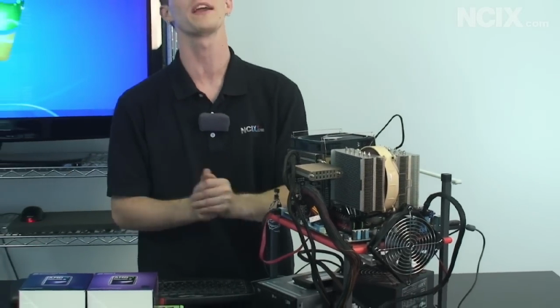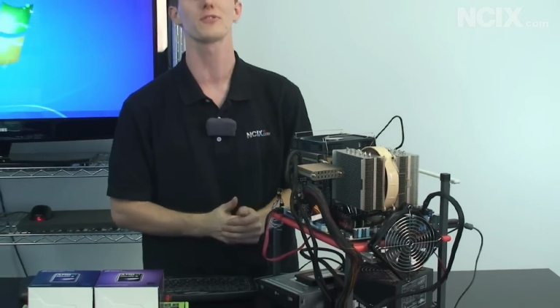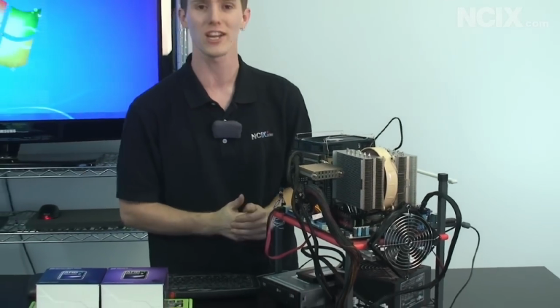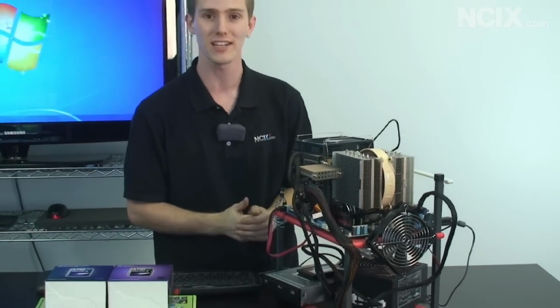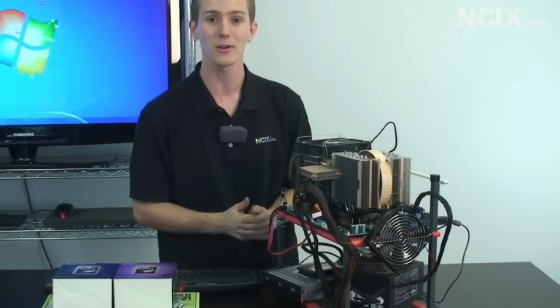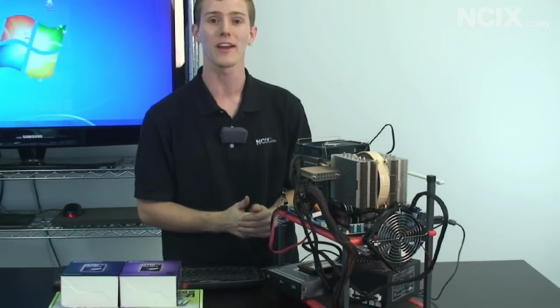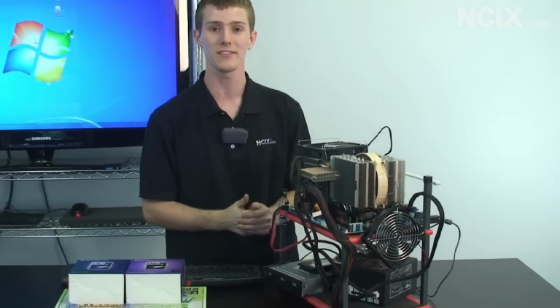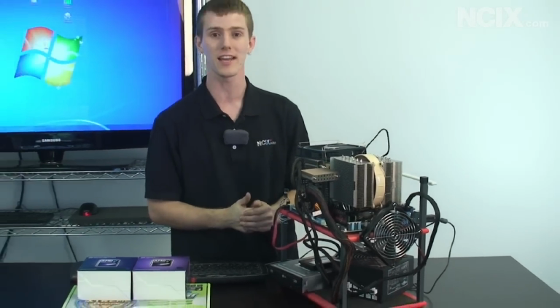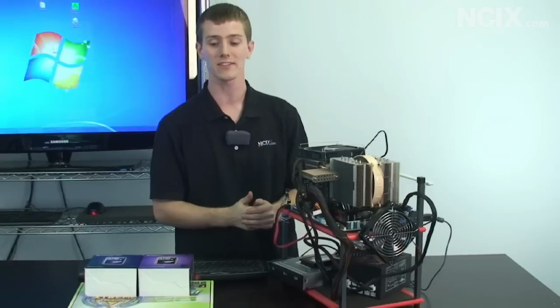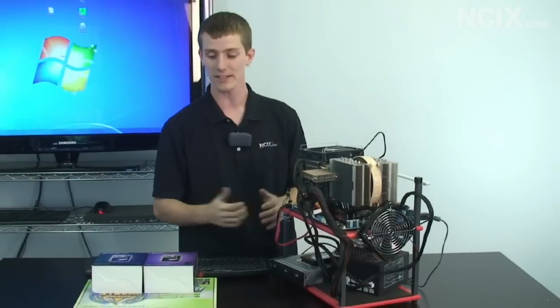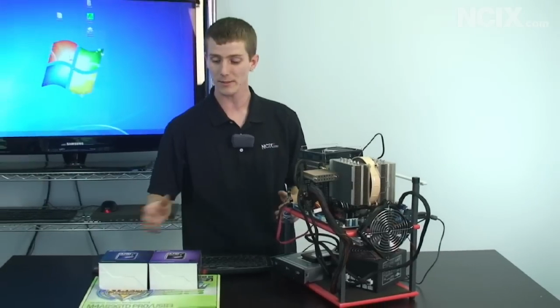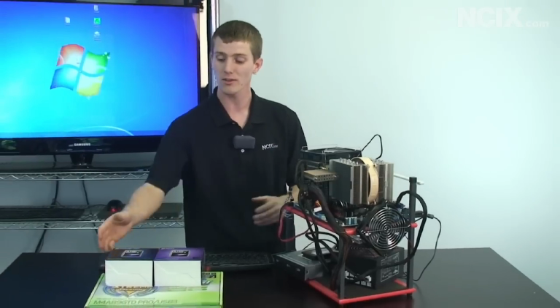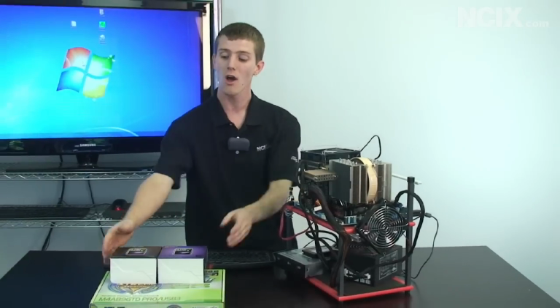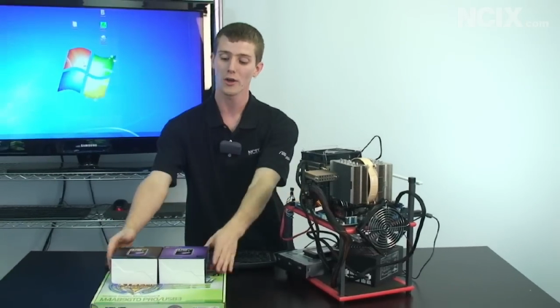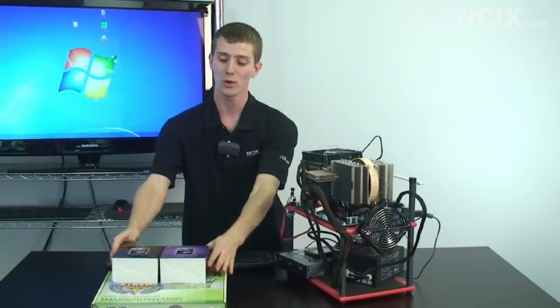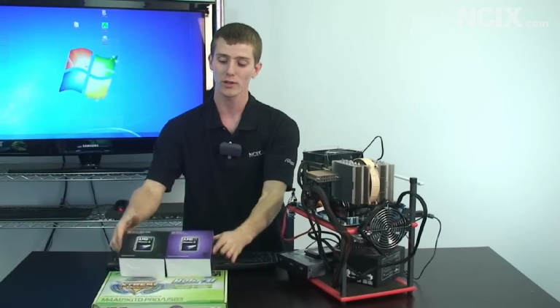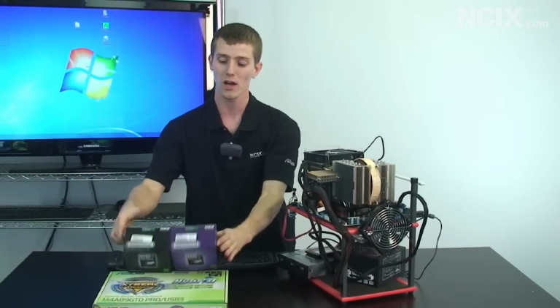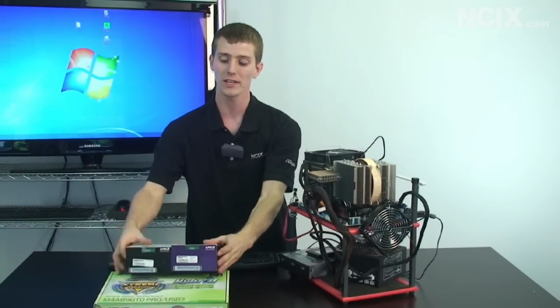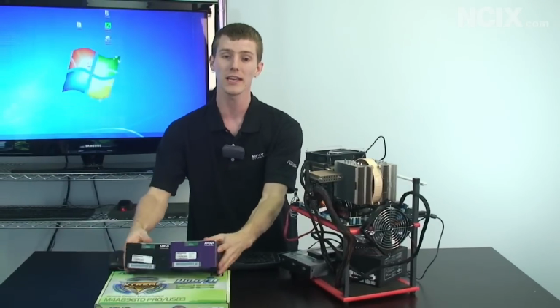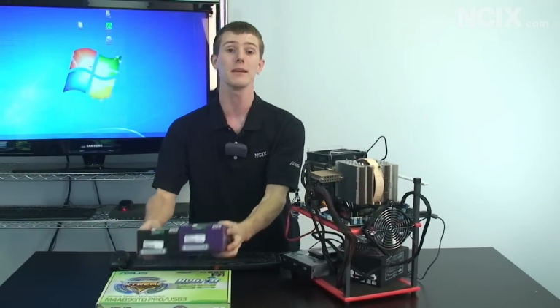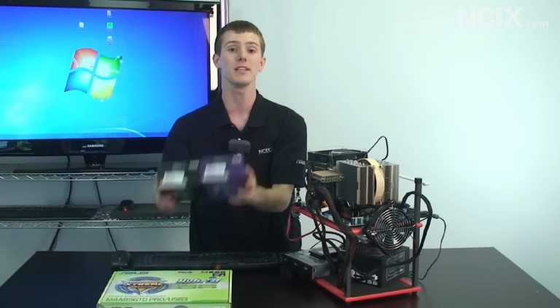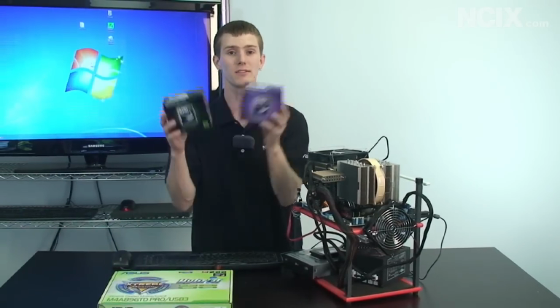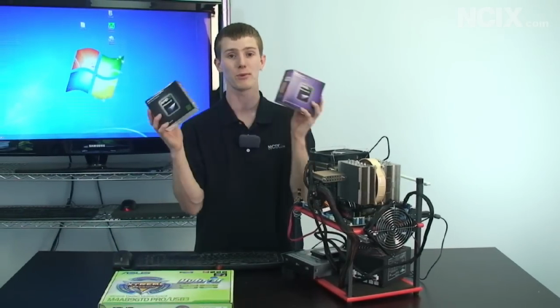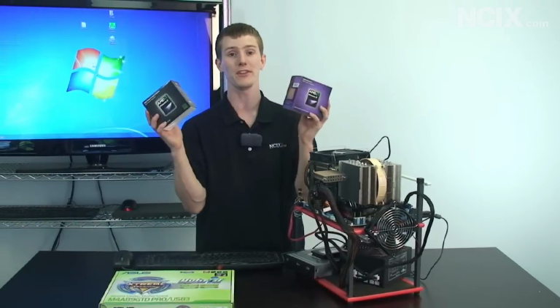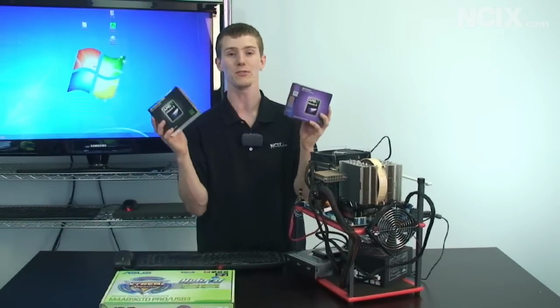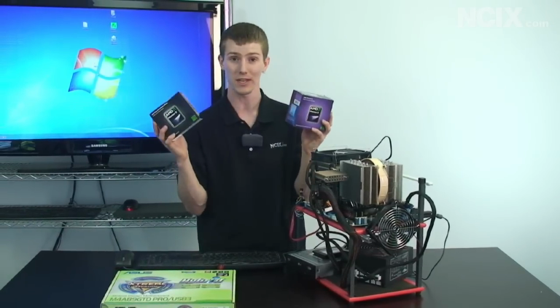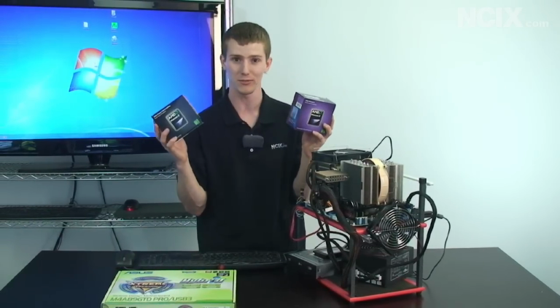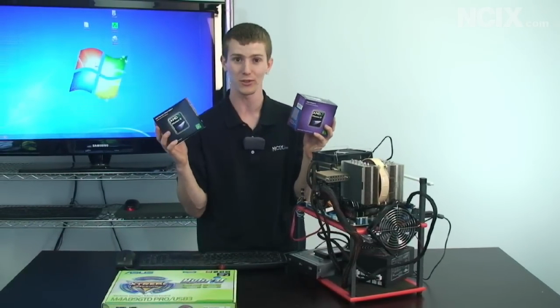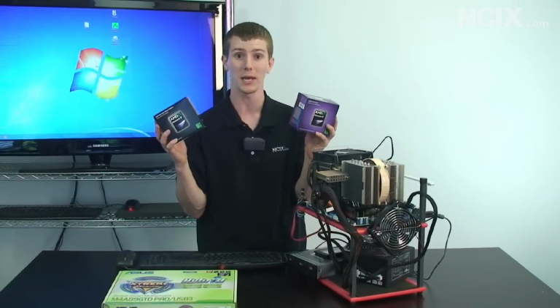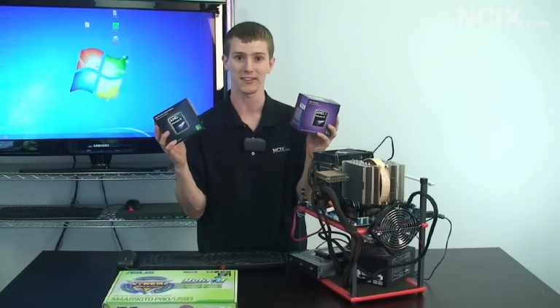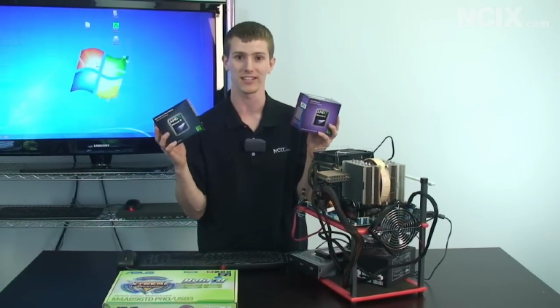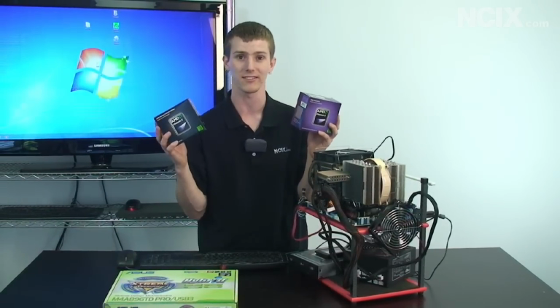Thanks for checking out our NCIX Tech Tips on overclocking AMD's brand new Phenom II X6.